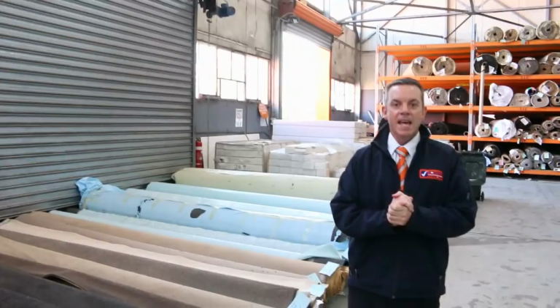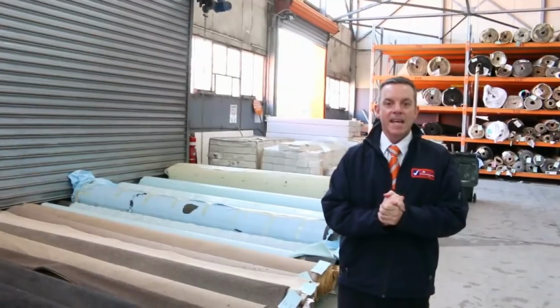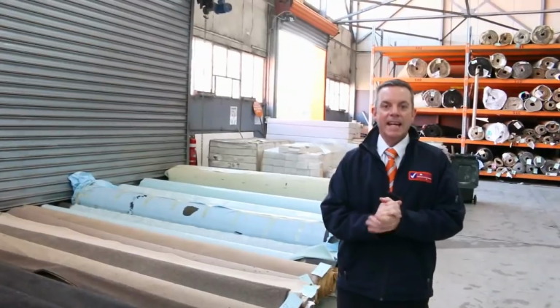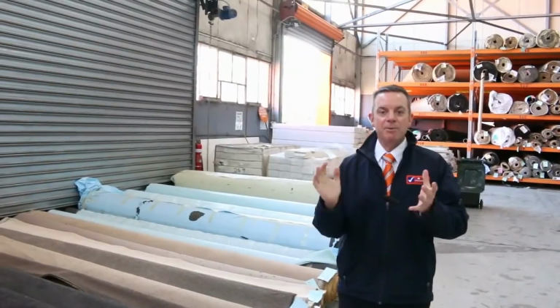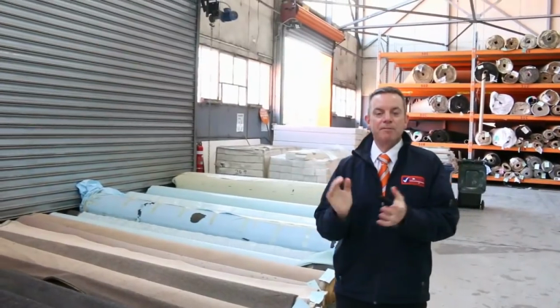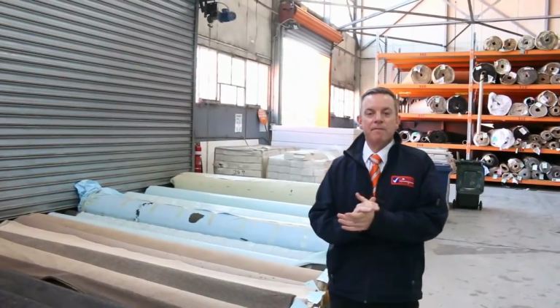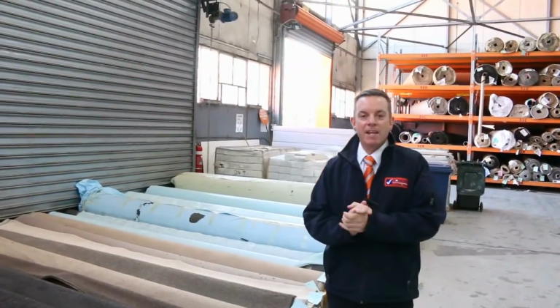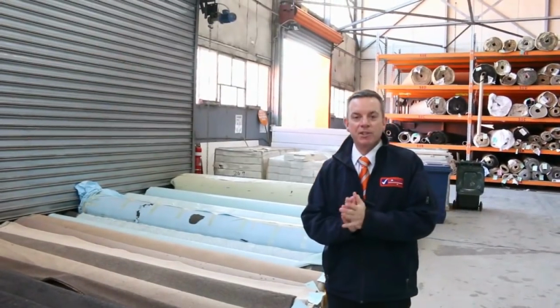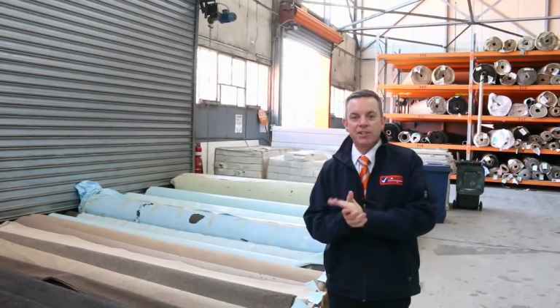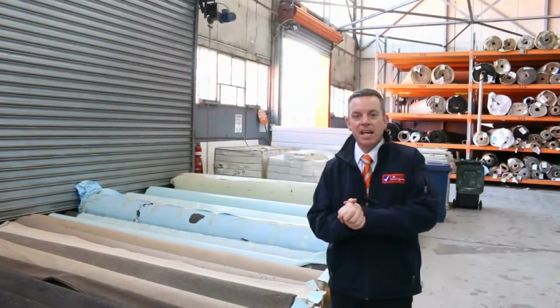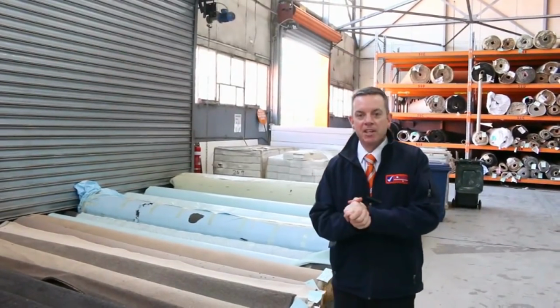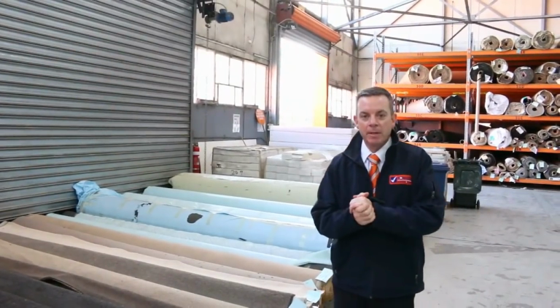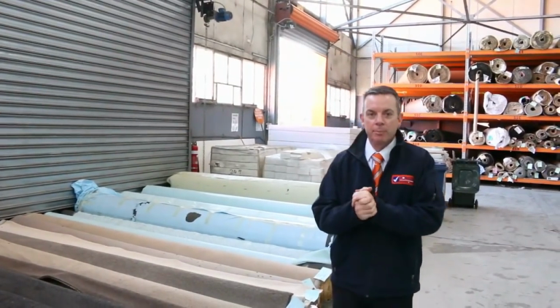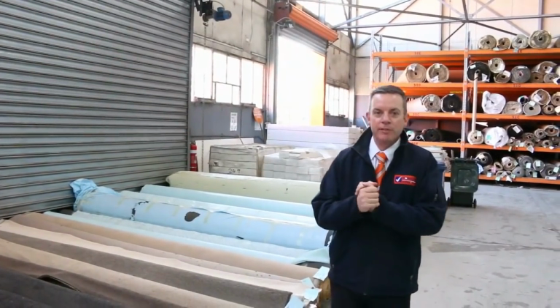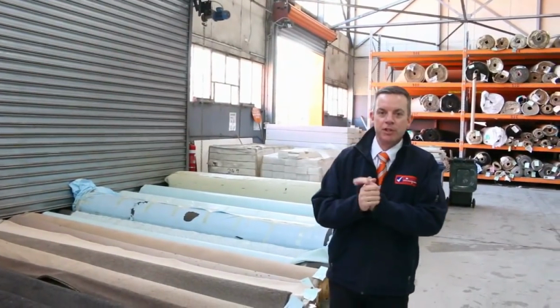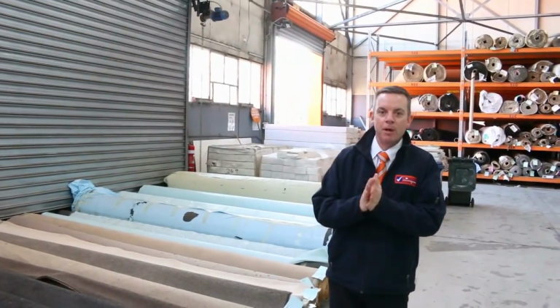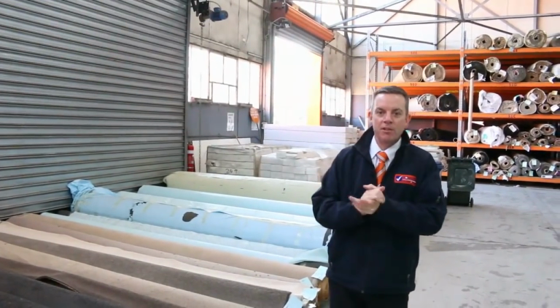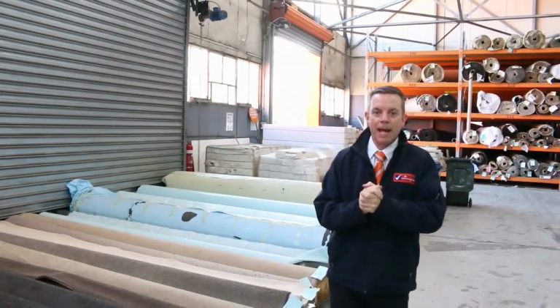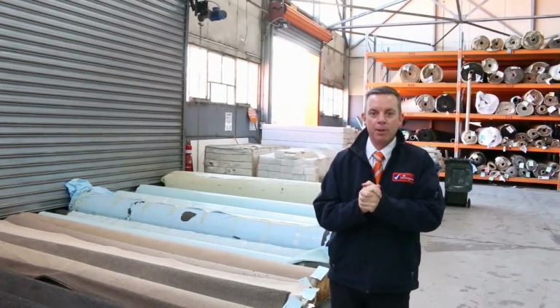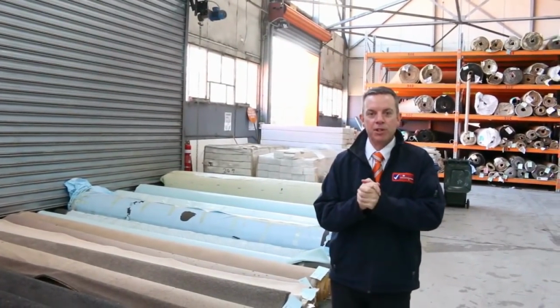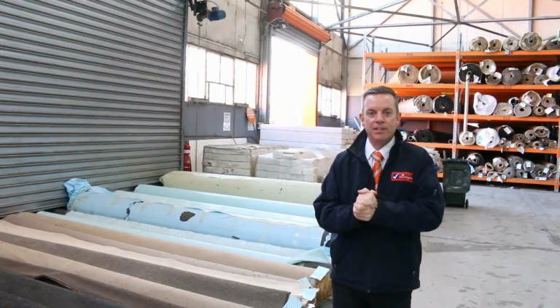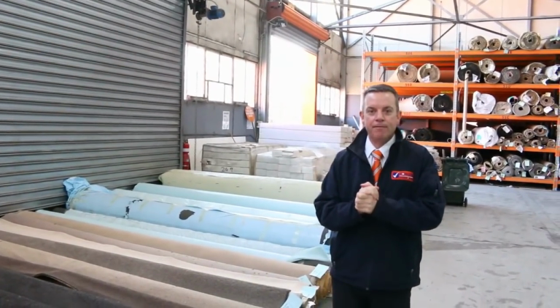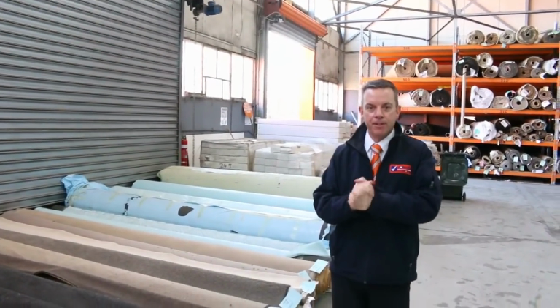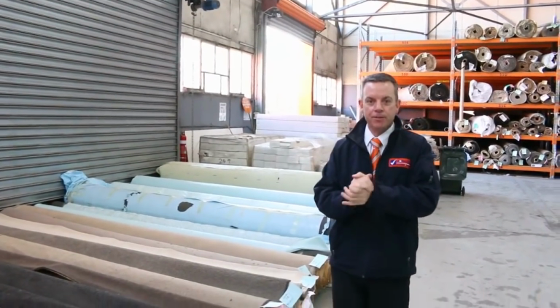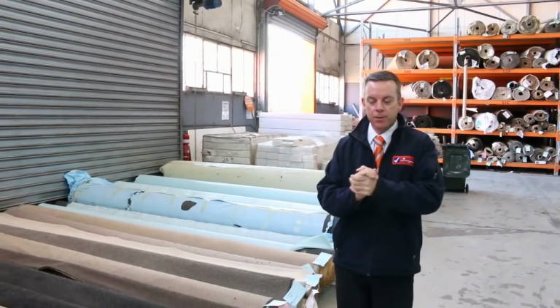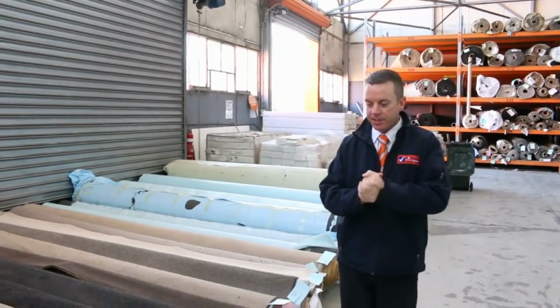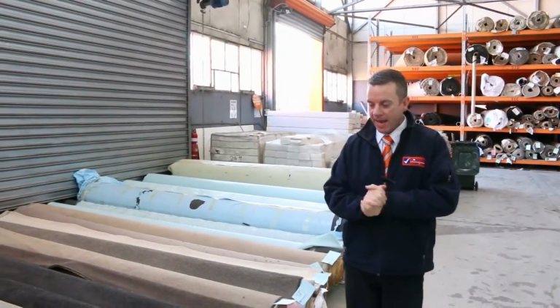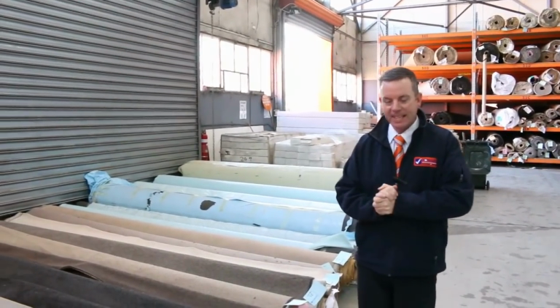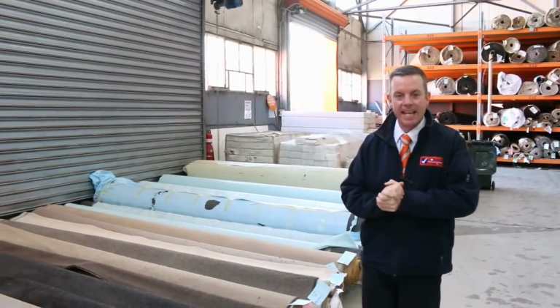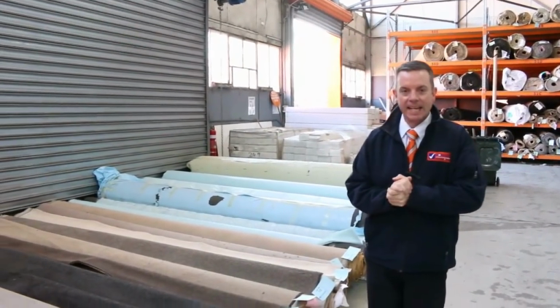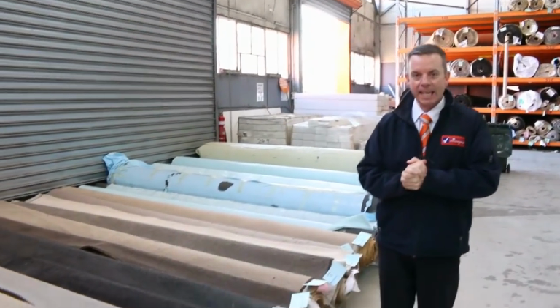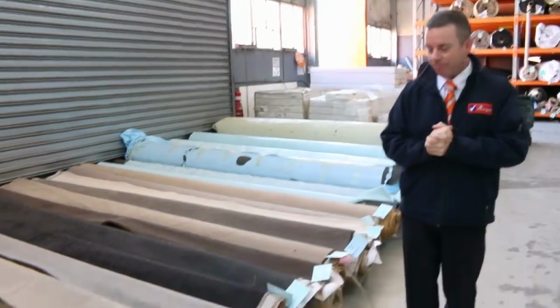G'day, I'm John from Fowls Auction Sales. I'm here to preview tomorrow's carpet auction. It's the 1st of August at 10am.